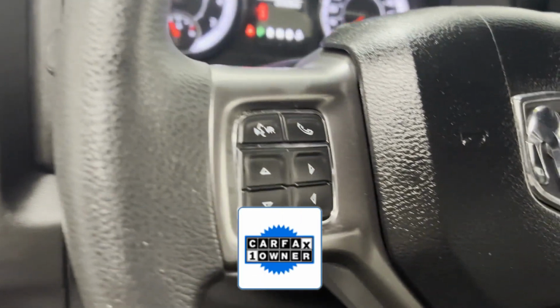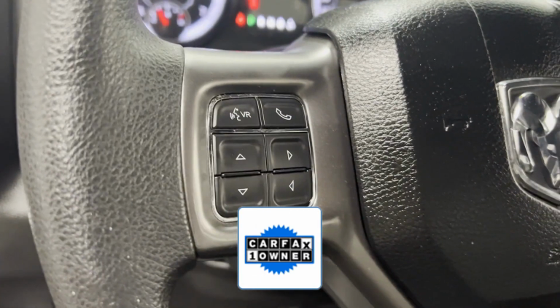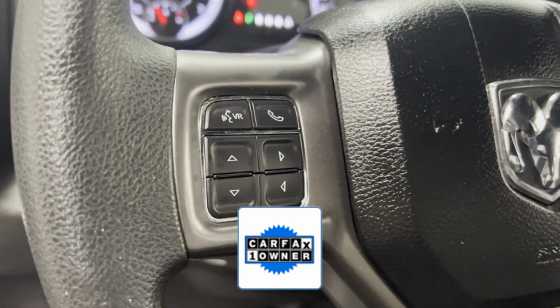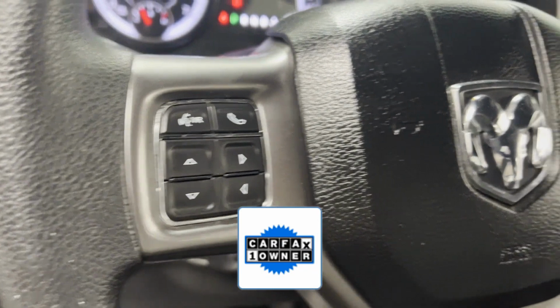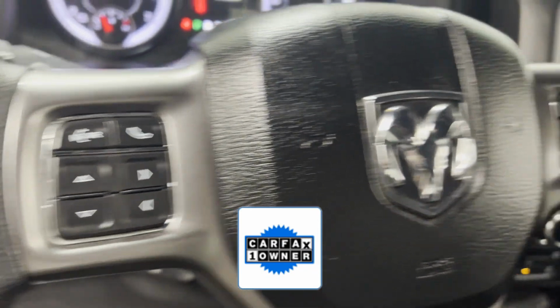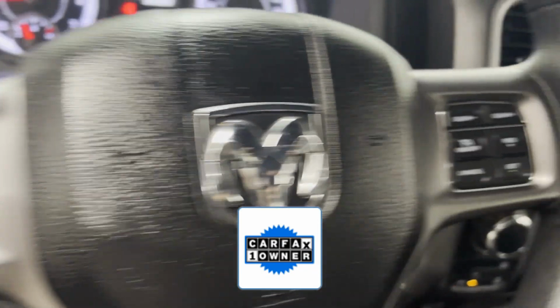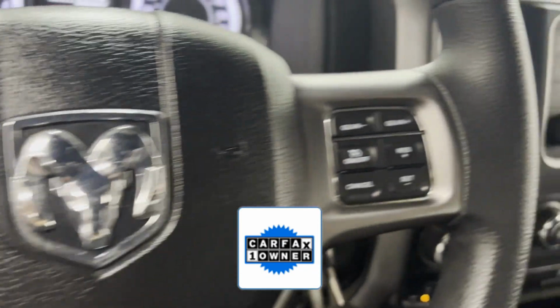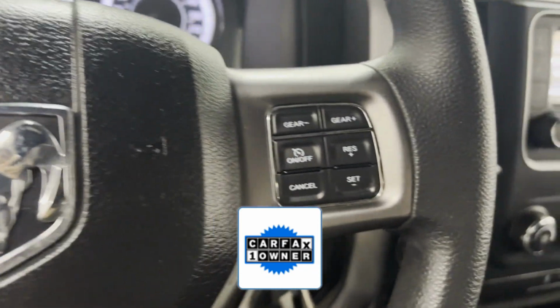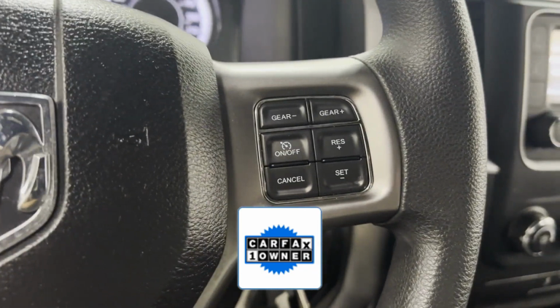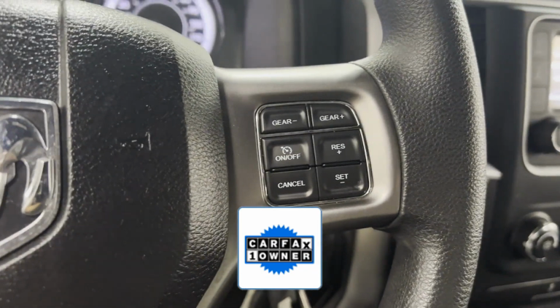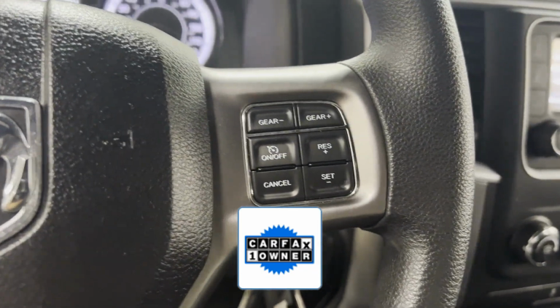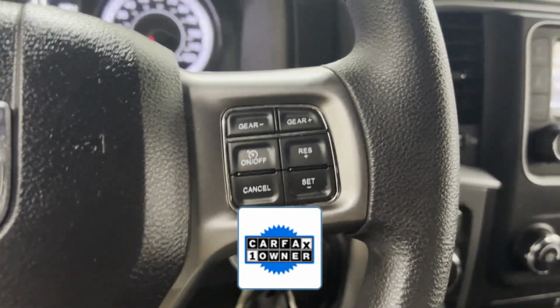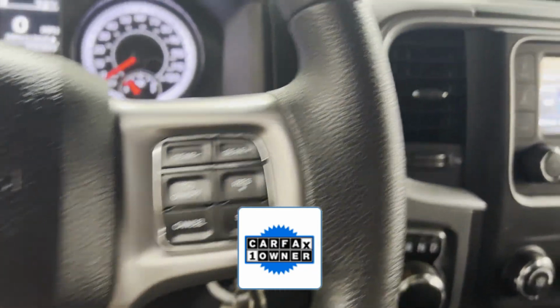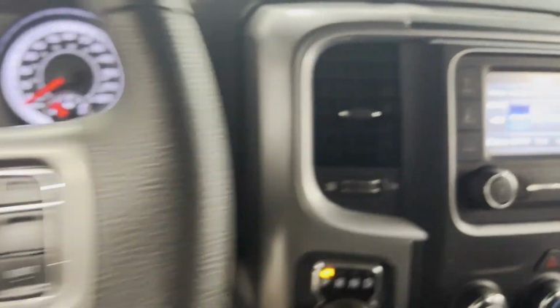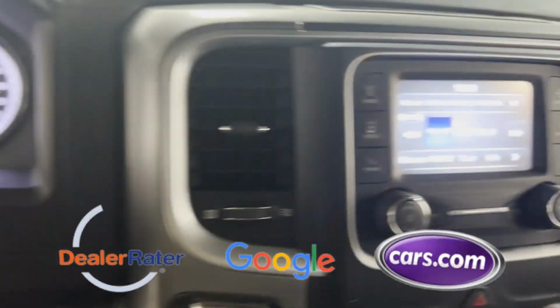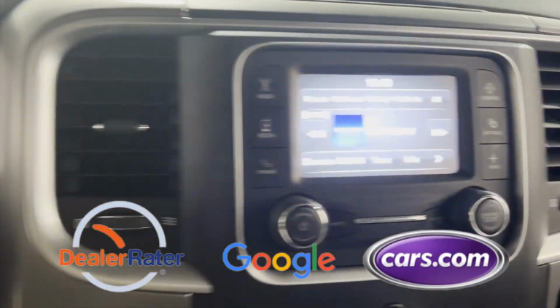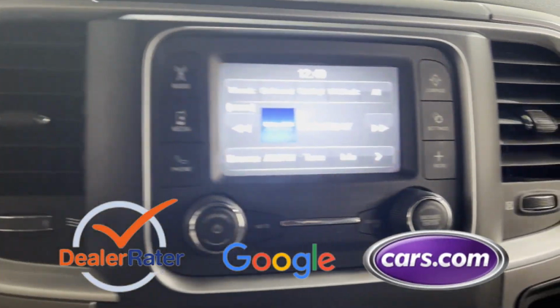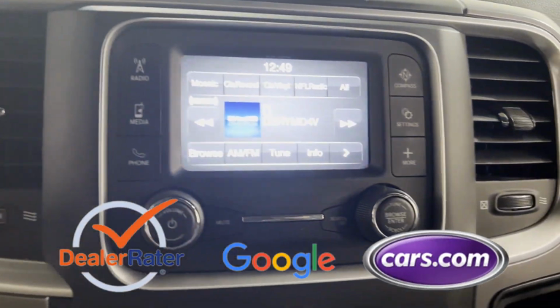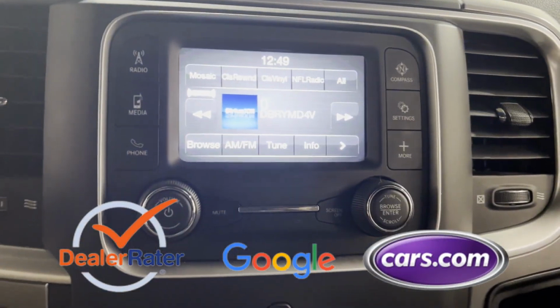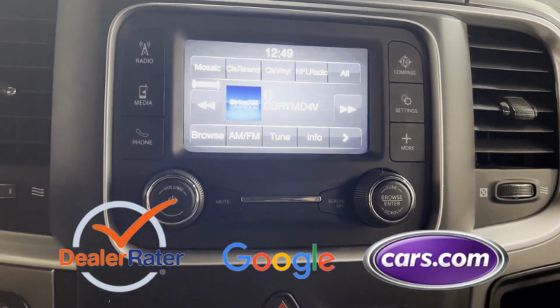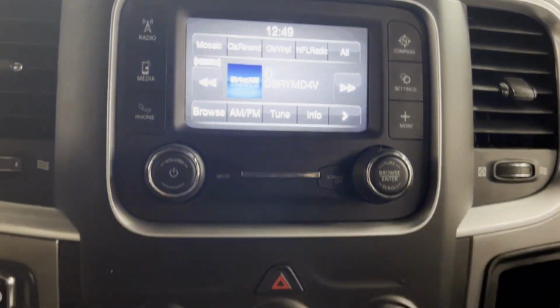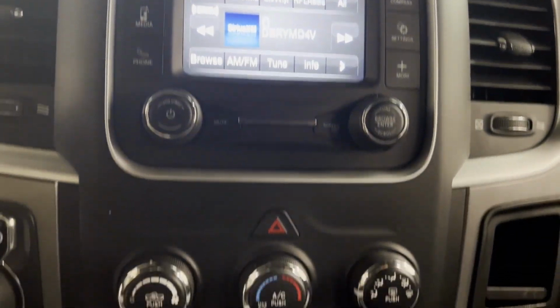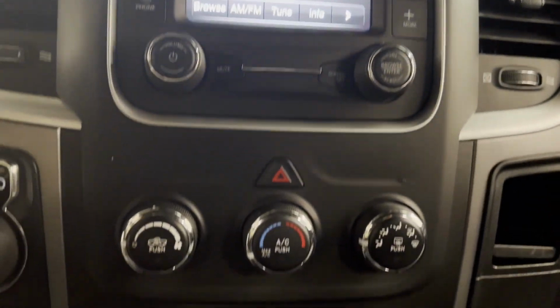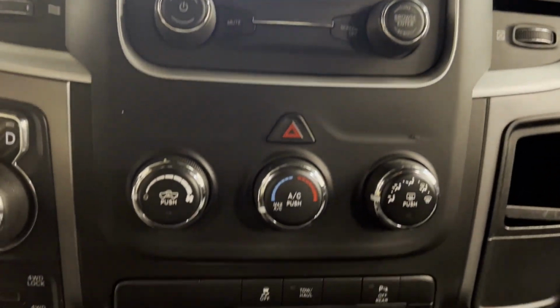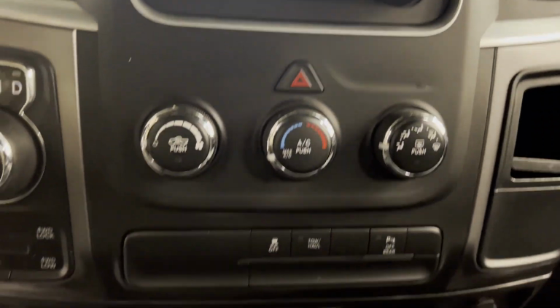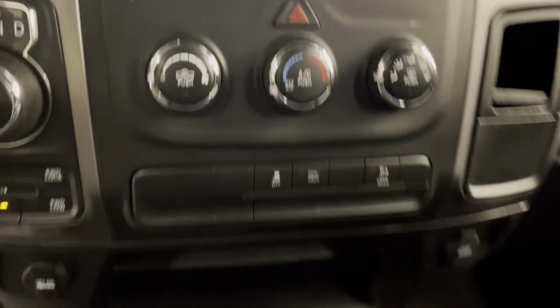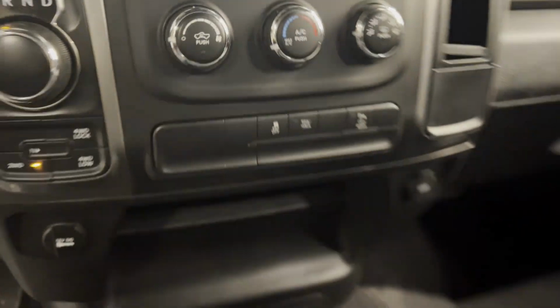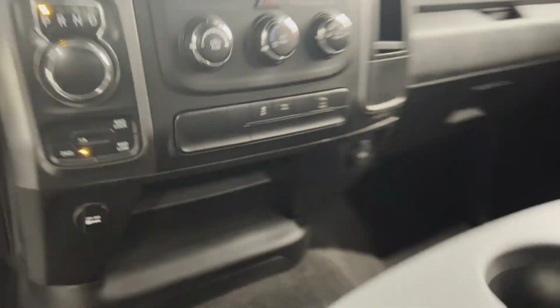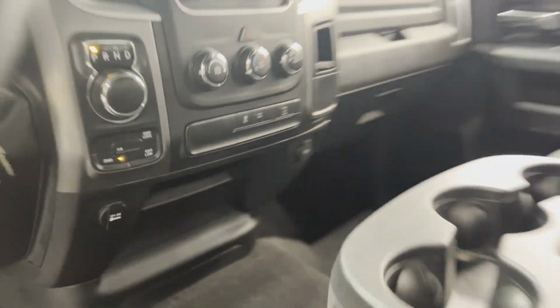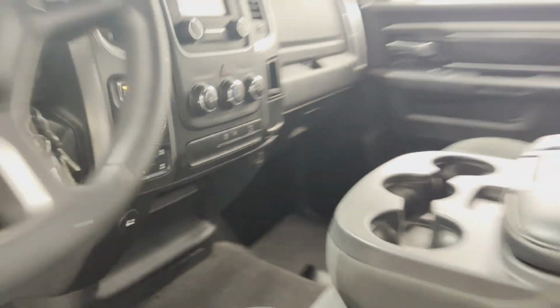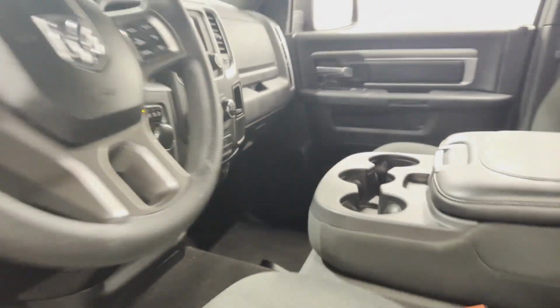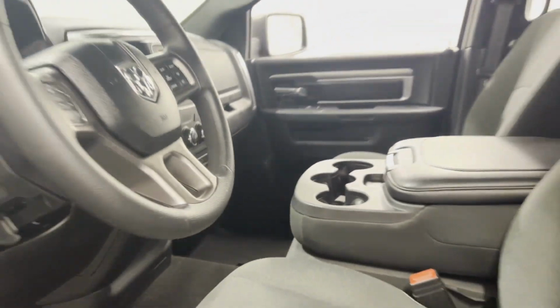As a Carfax one-owner vehicle, enjoy extra advantages such as having less normal wear and tear. This is a top-rated dealer — don't risk the regrets, test drive it today.